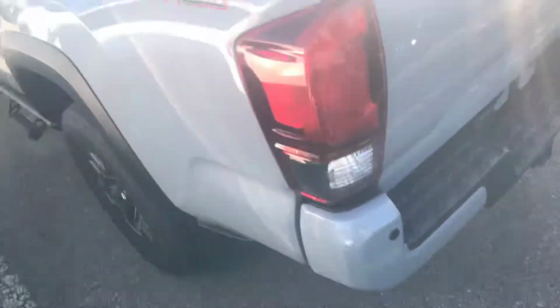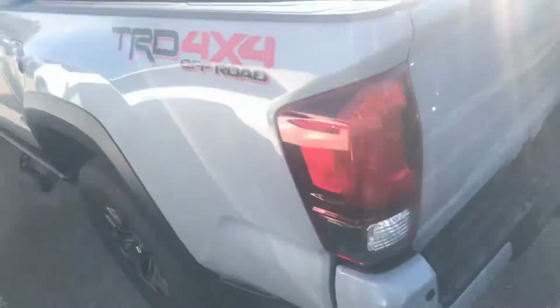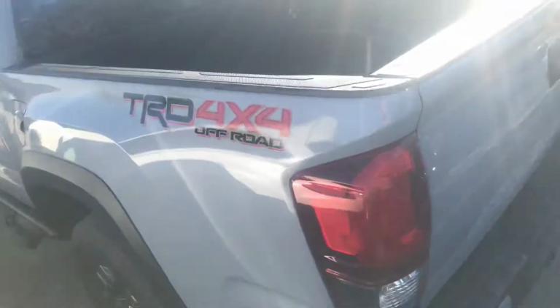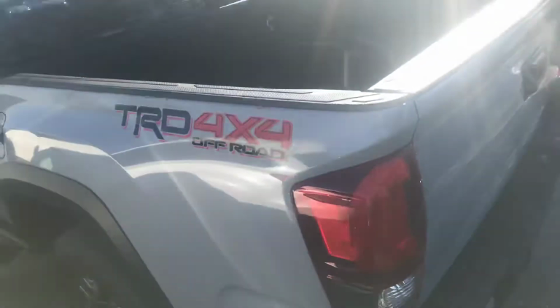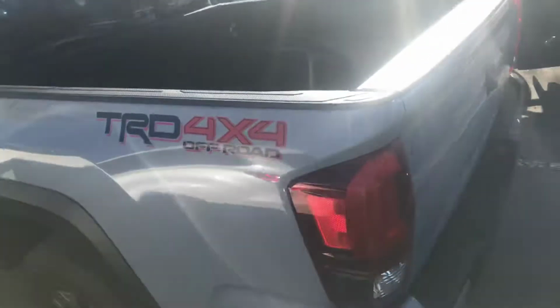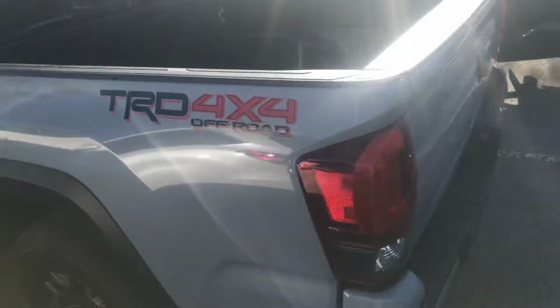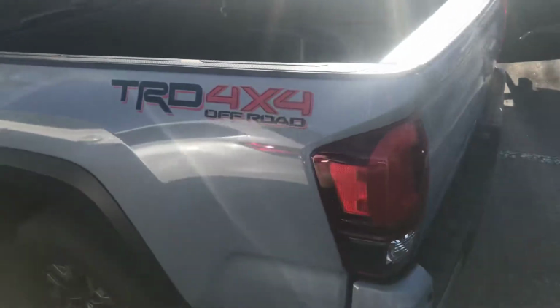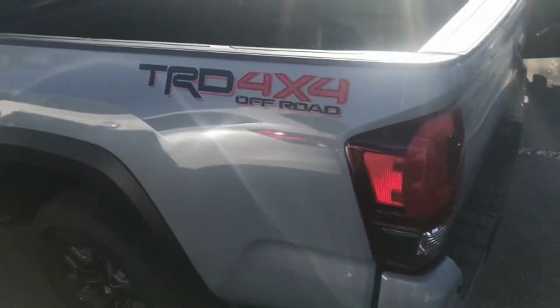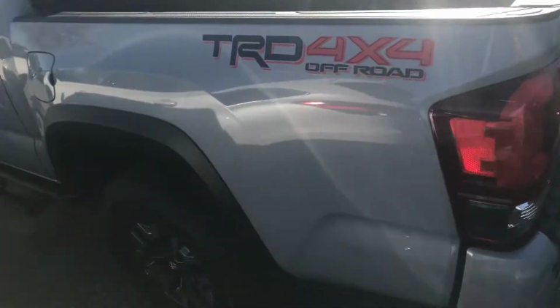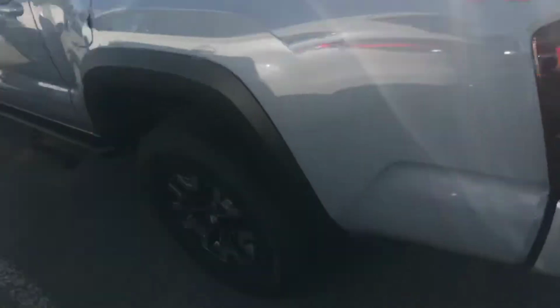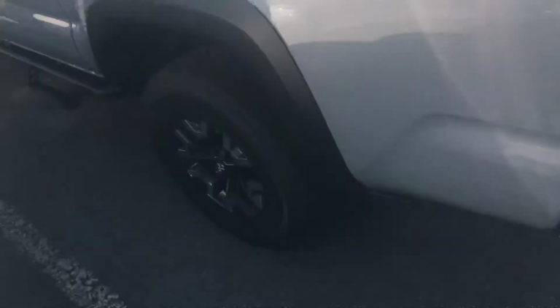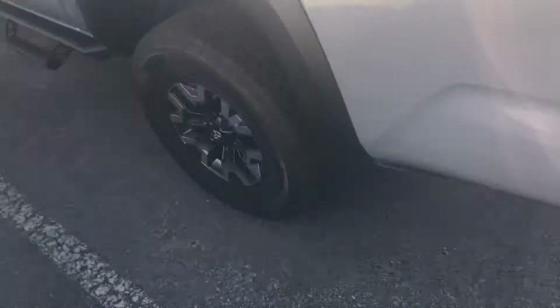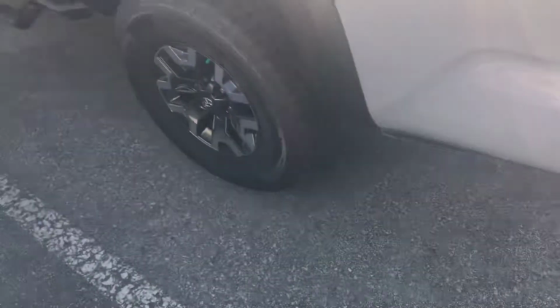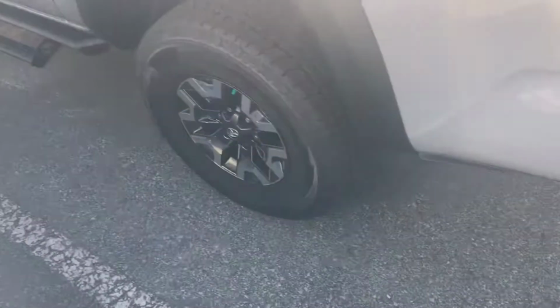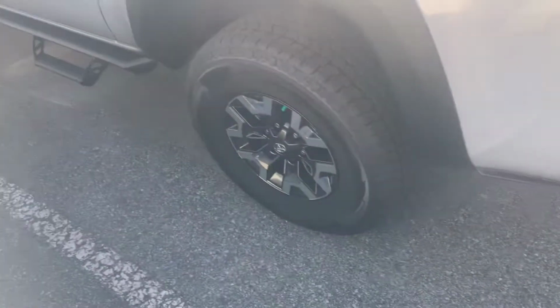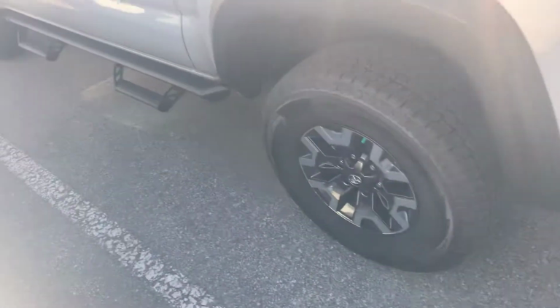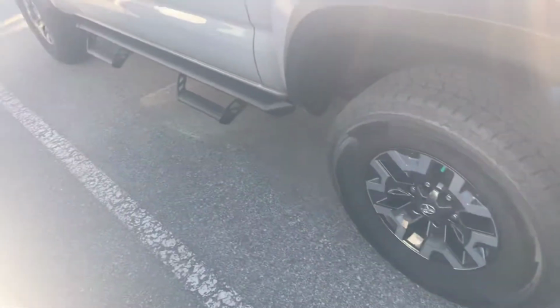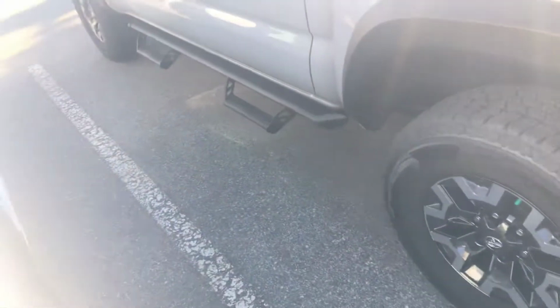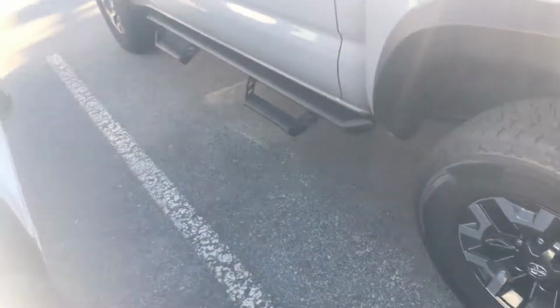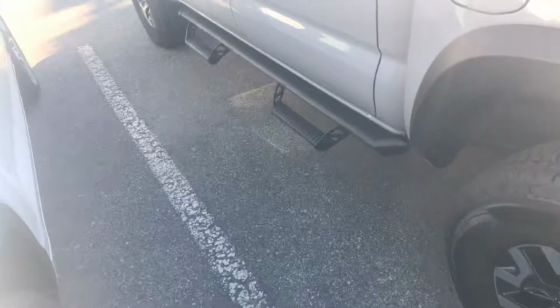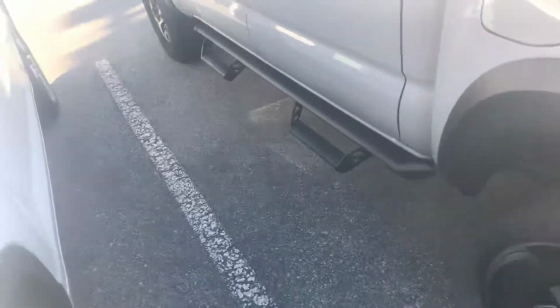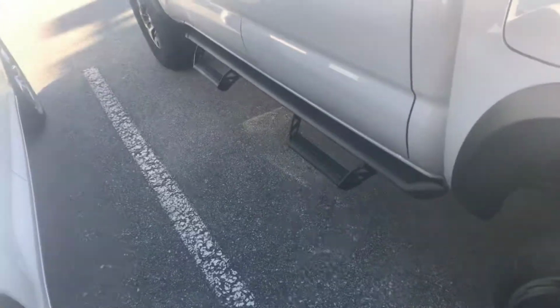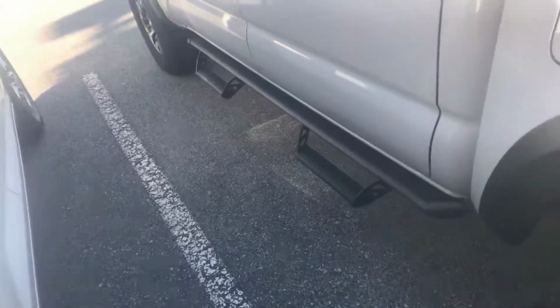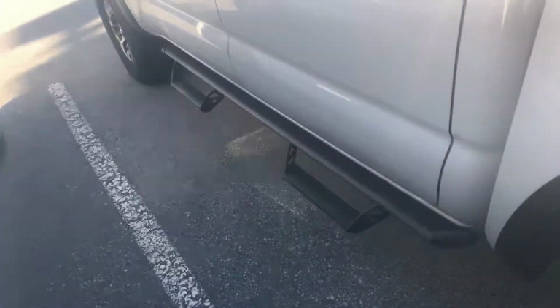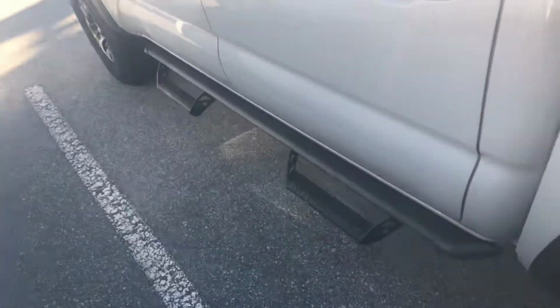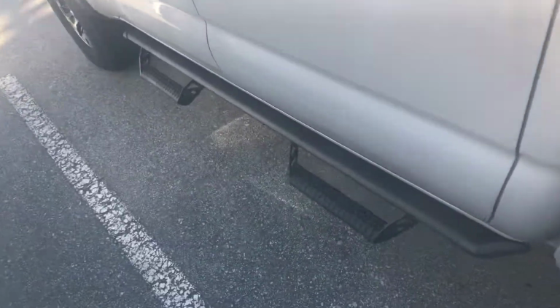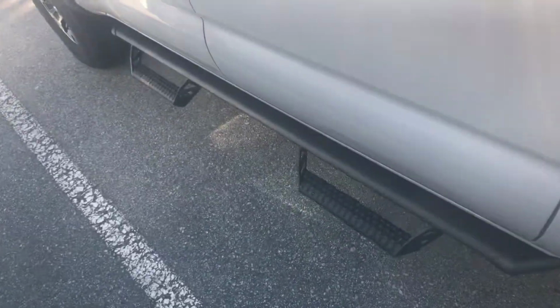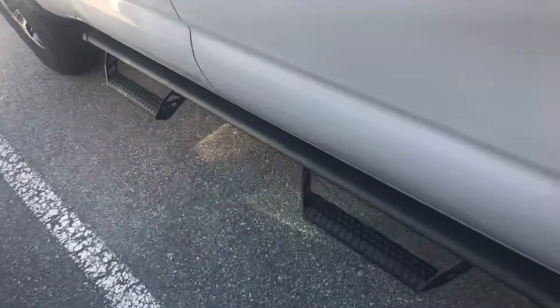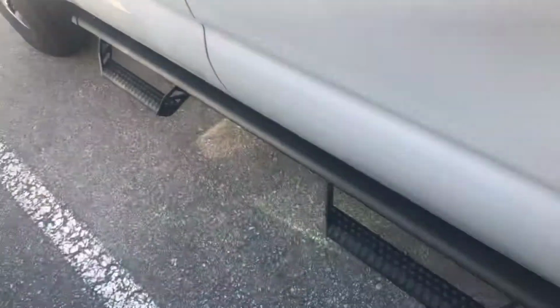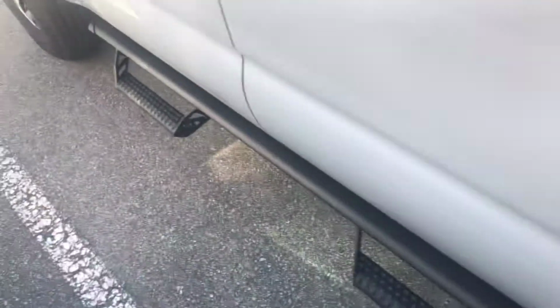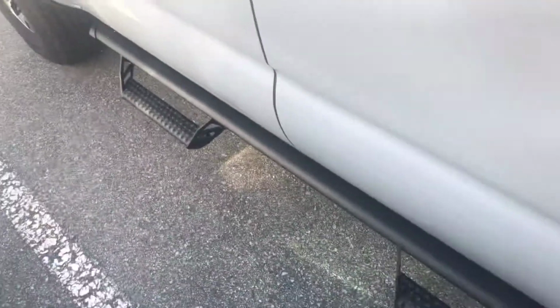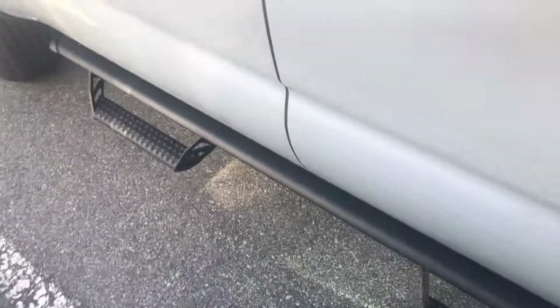This is a TRD 4x4 Off-Road. These are the Predator running boards — it's a very beautiful truck.